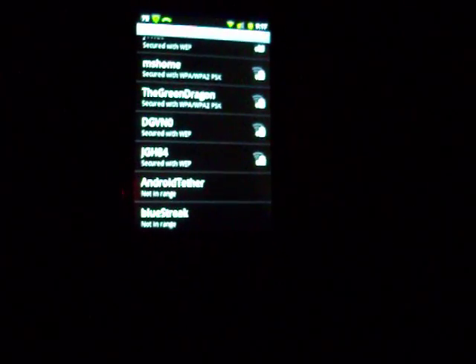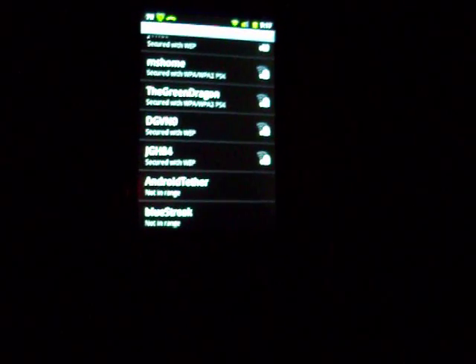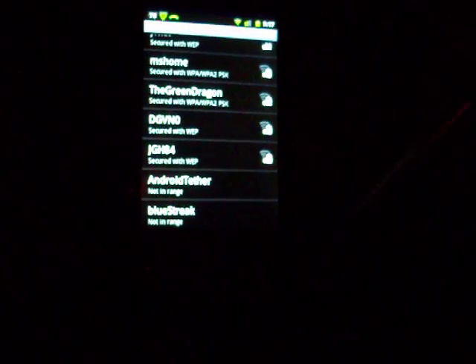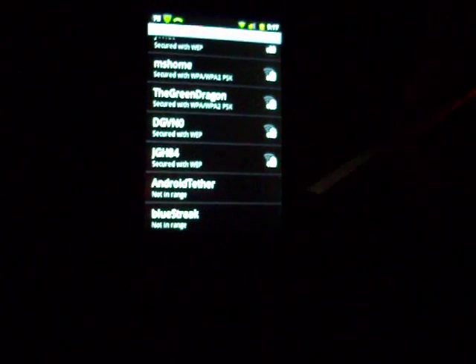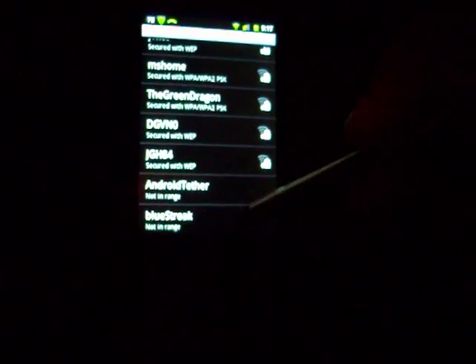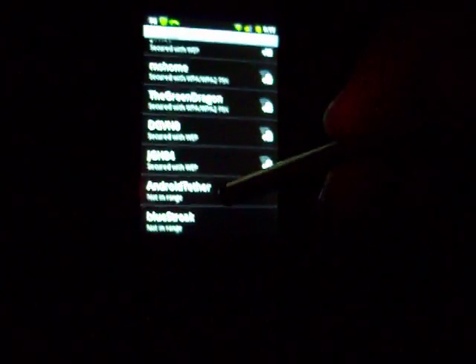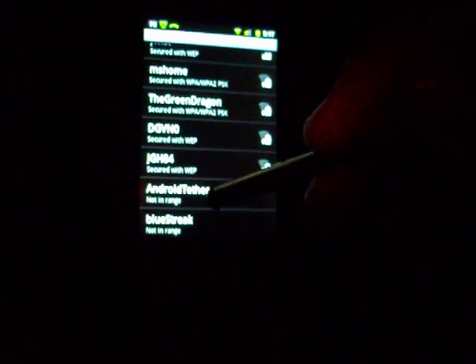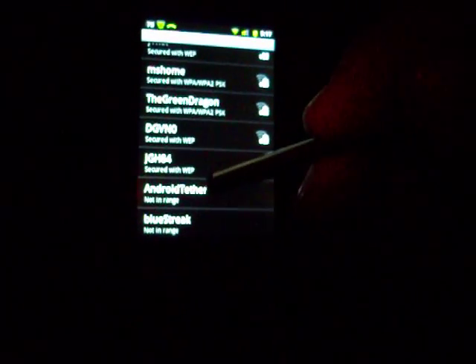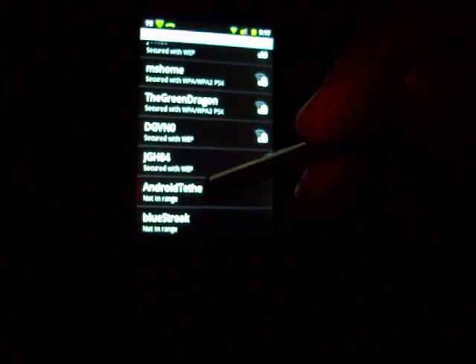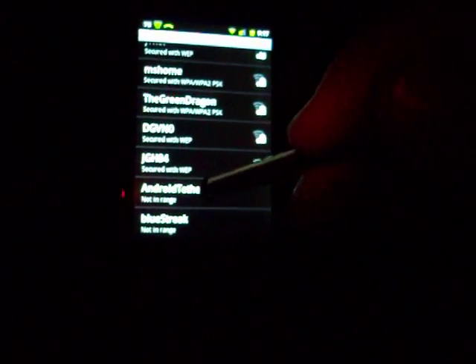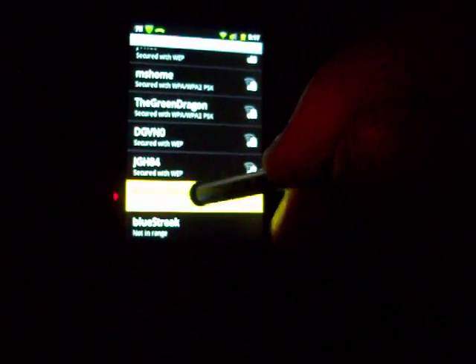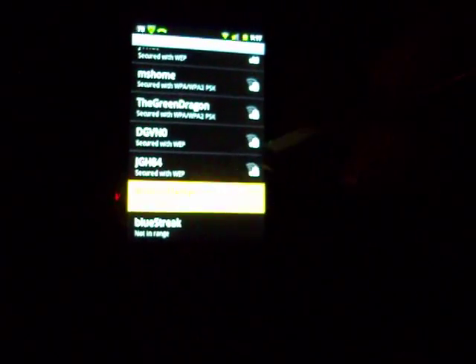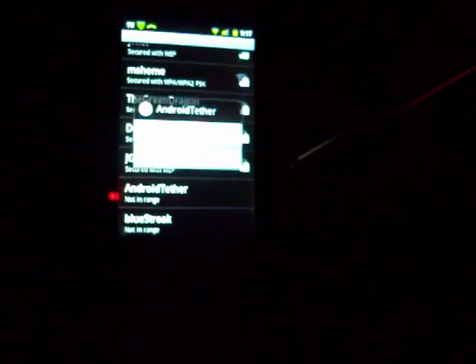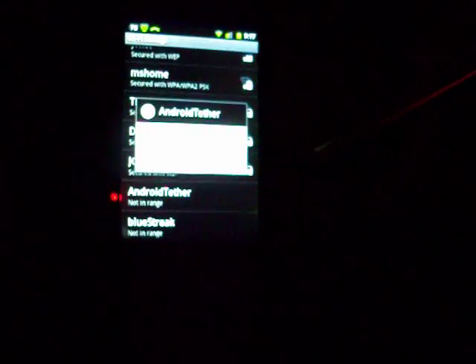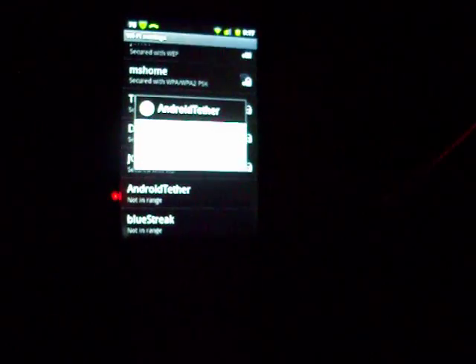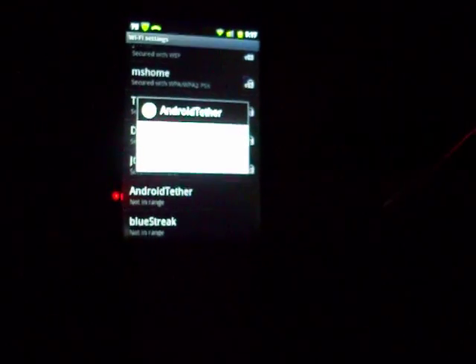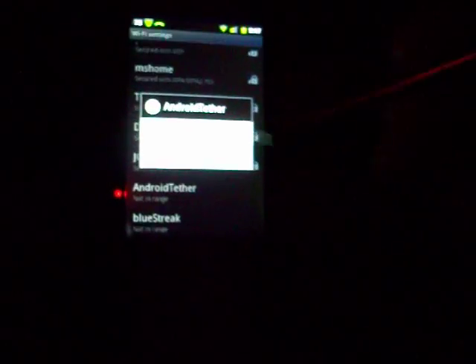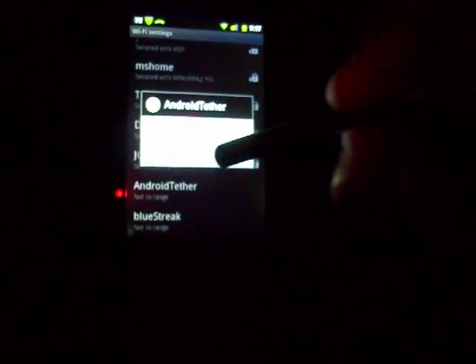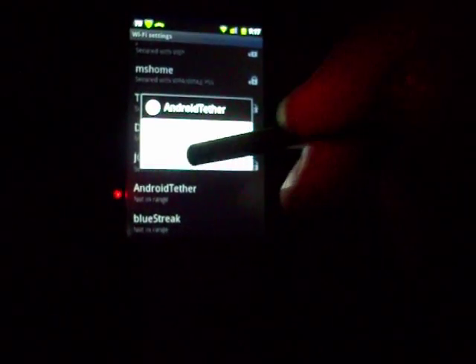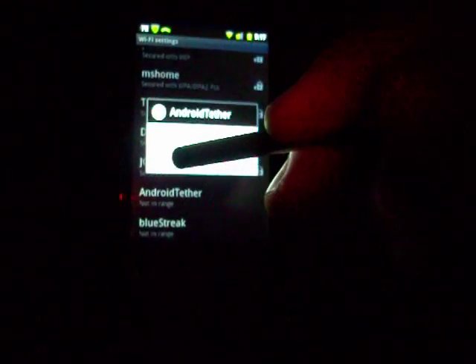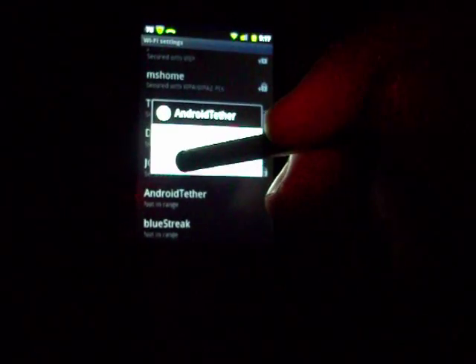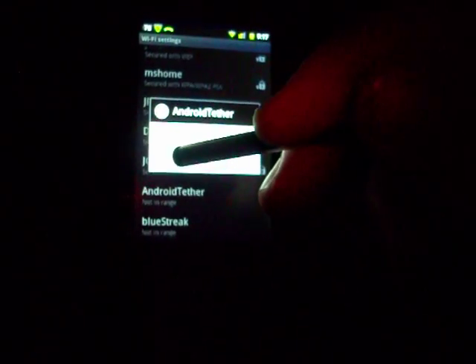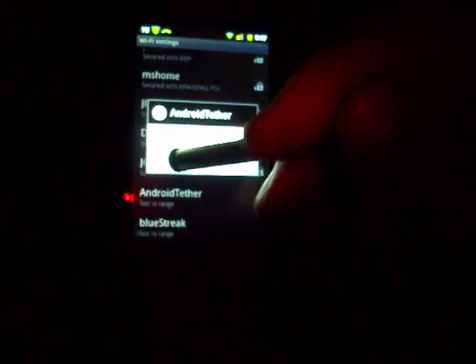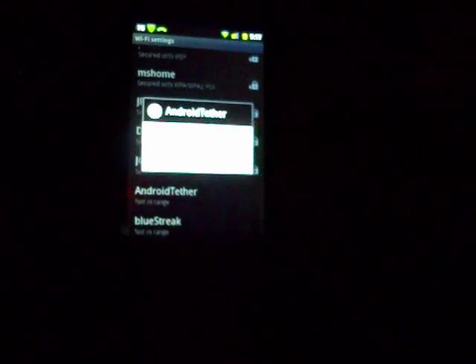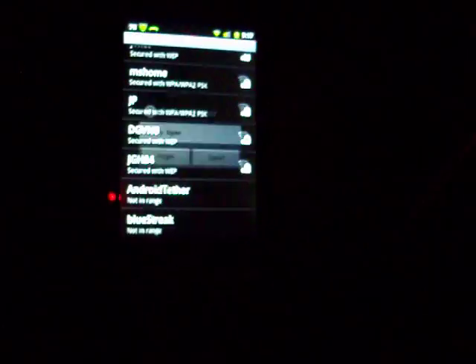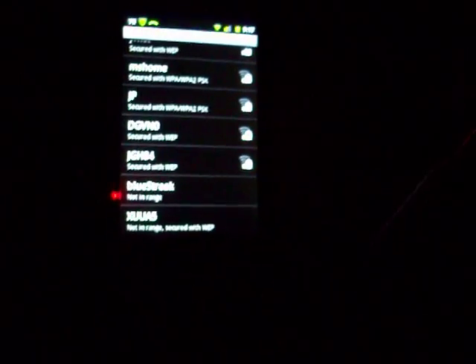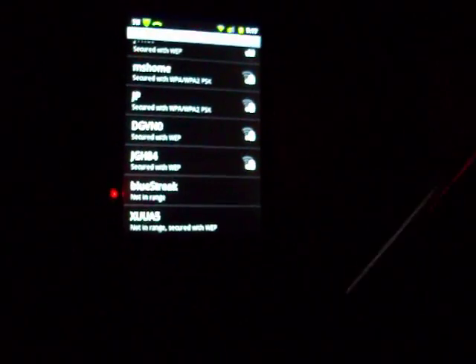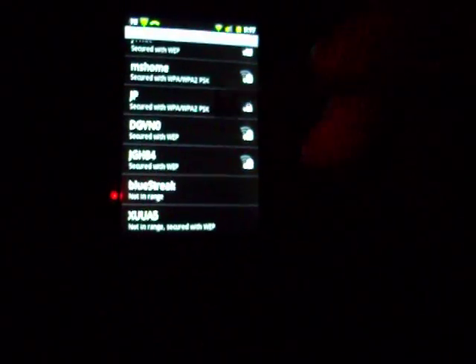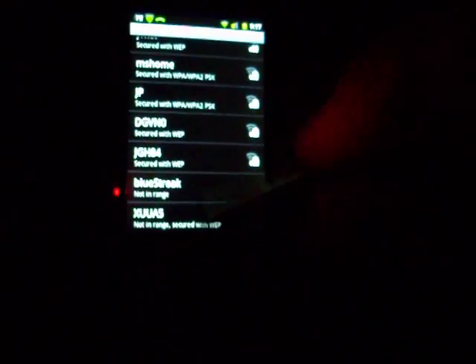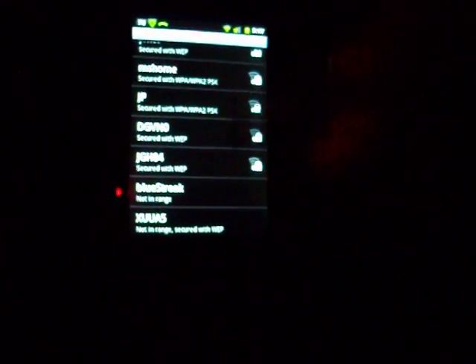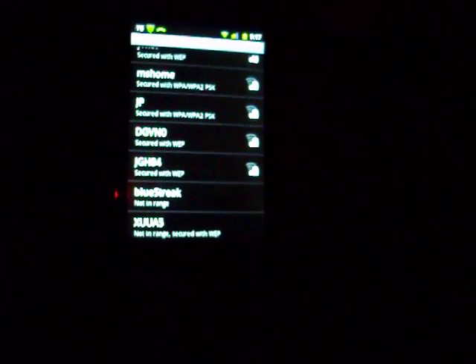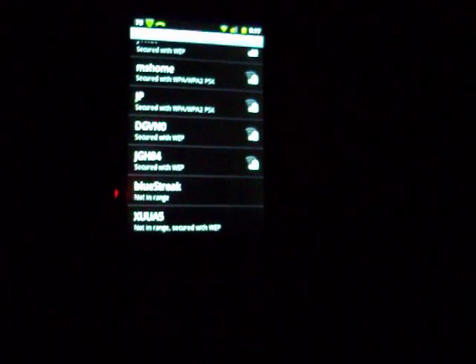Let's pull out another one — an Android tether. Once again, if you hit forget, as you can see, it's gone from the list.